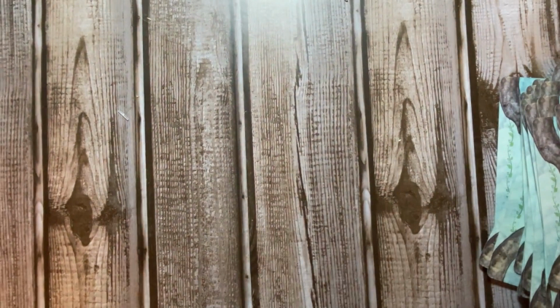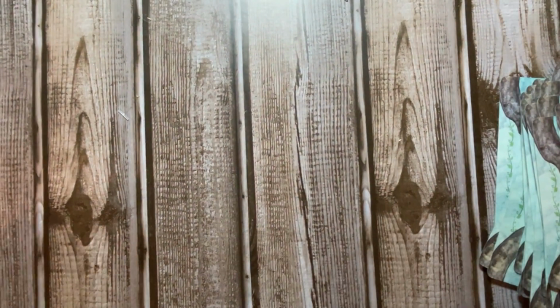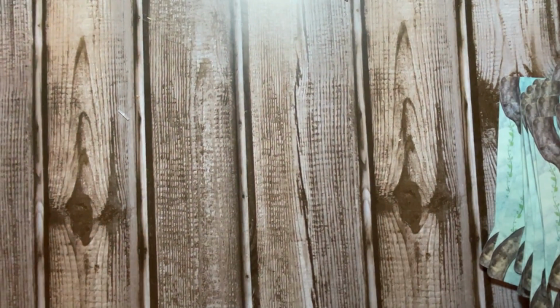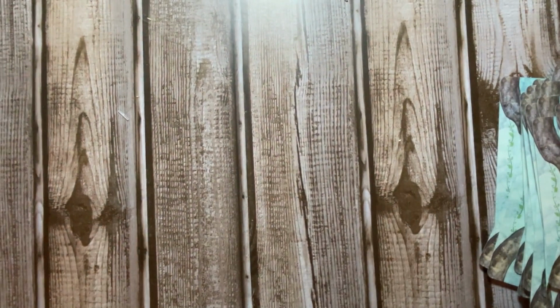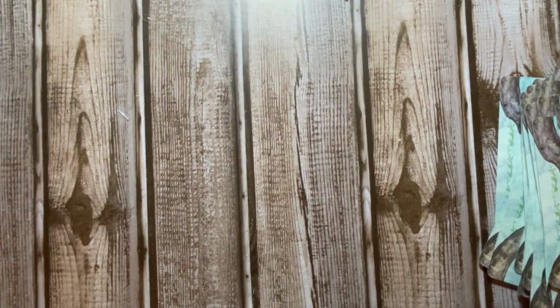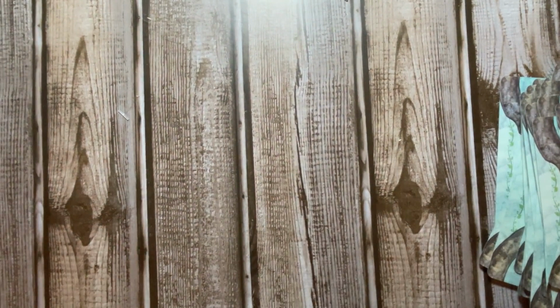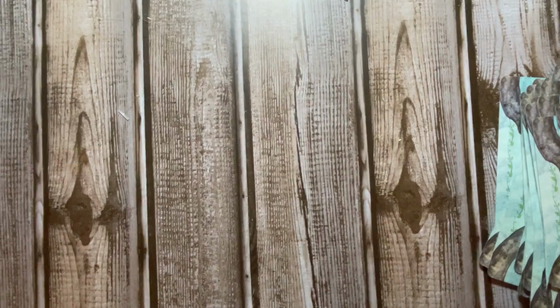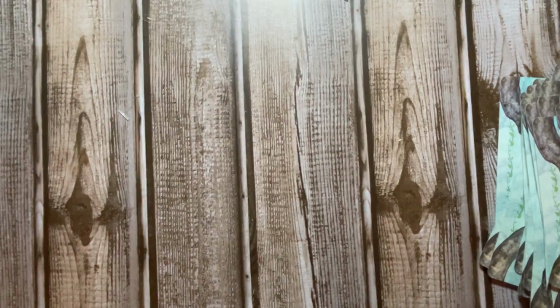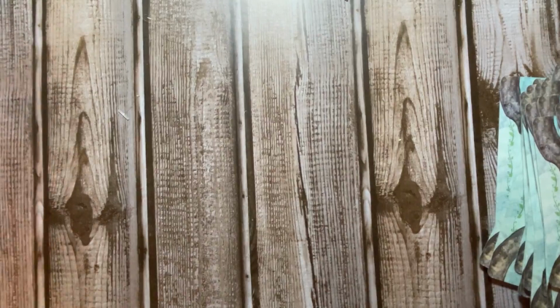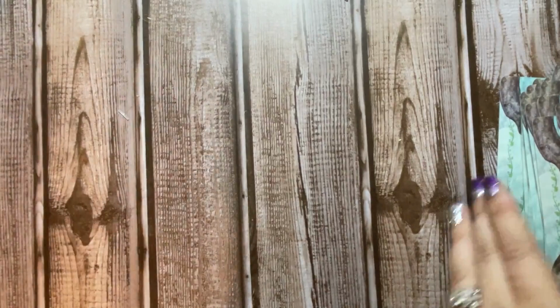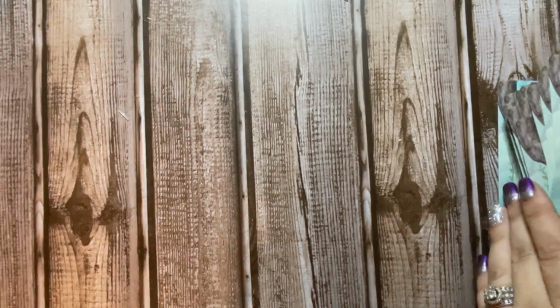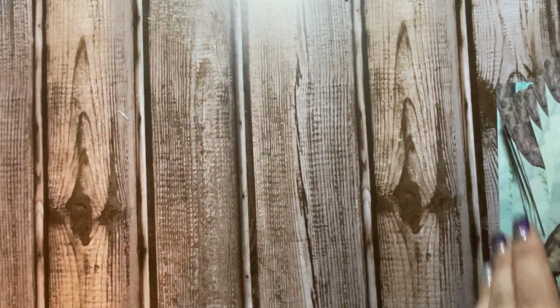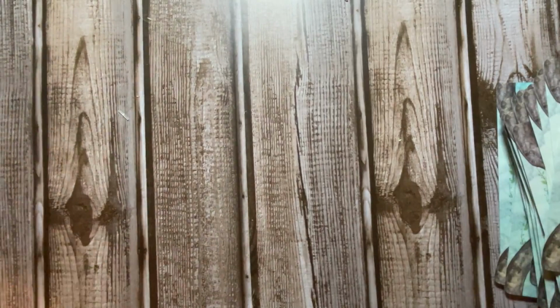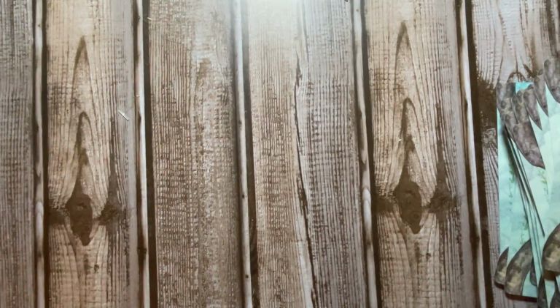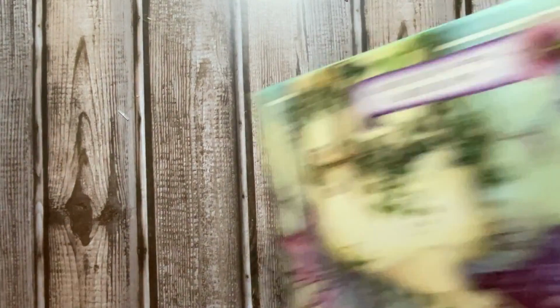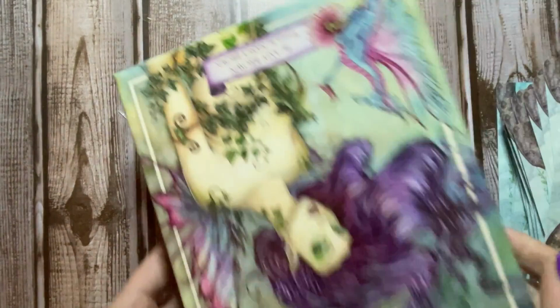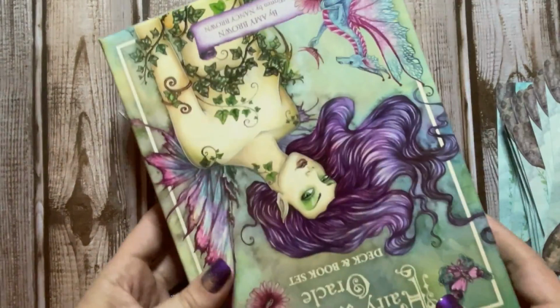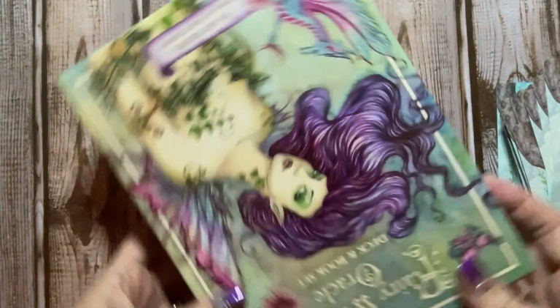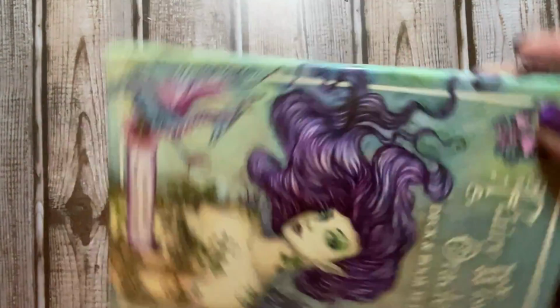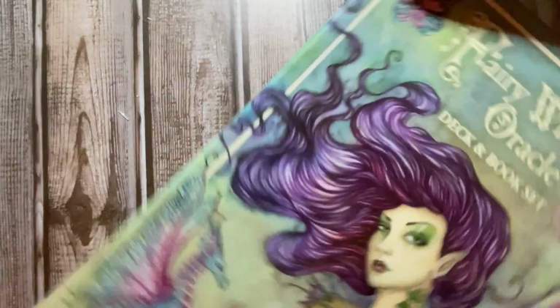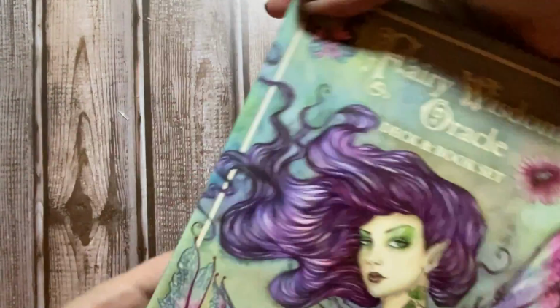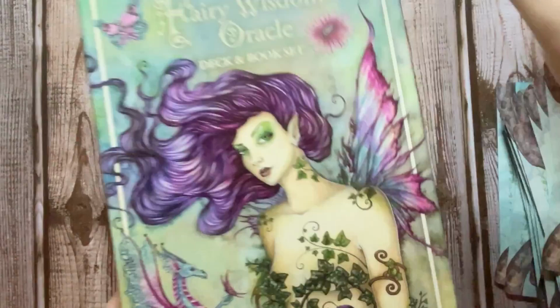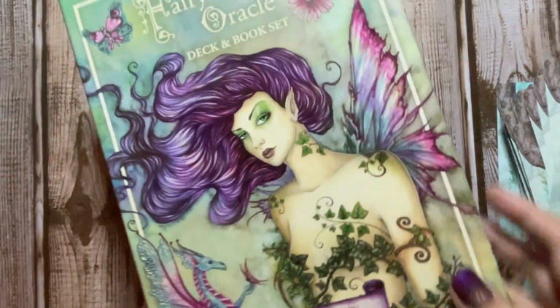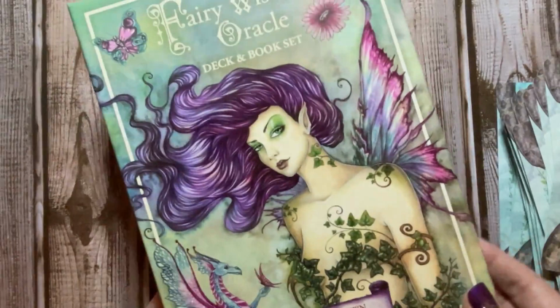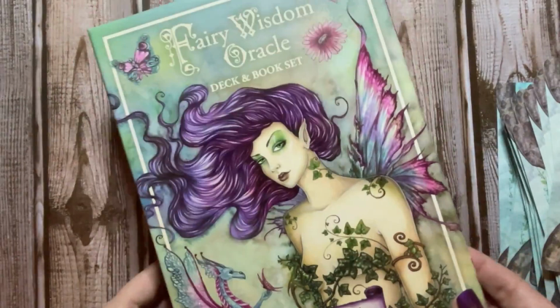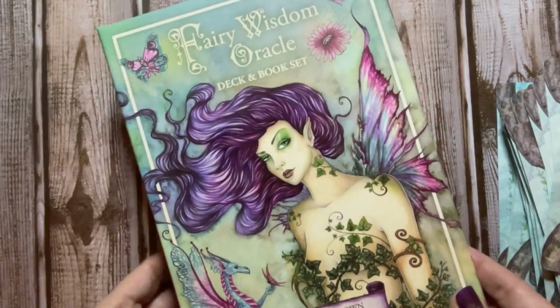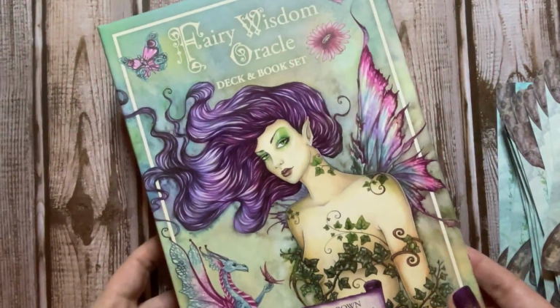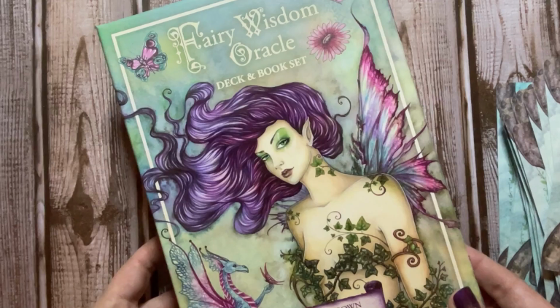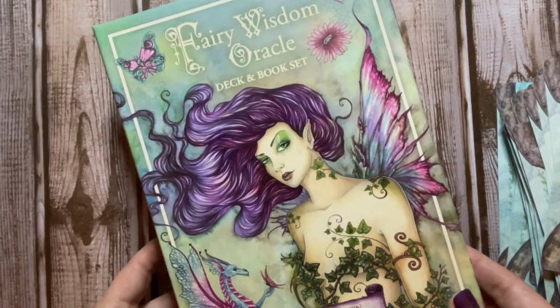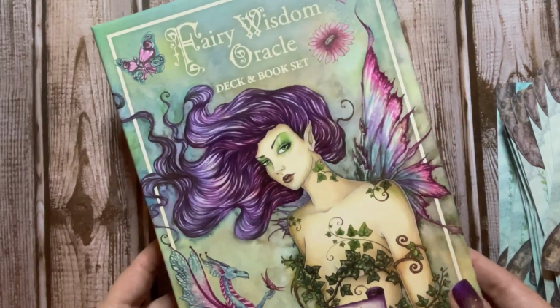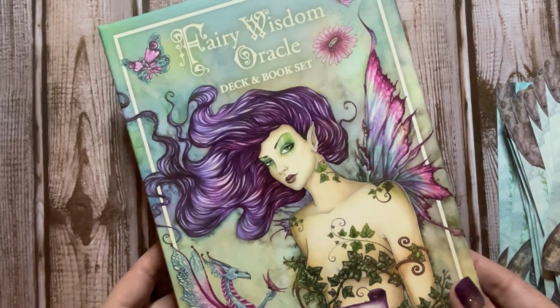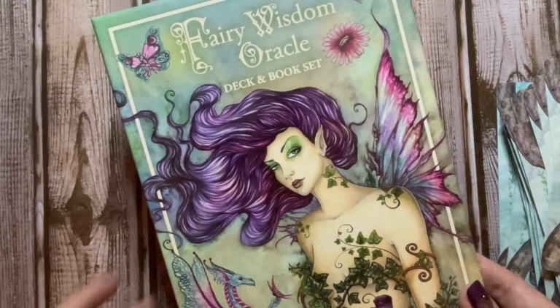That was the Fairy Wisdom Oracle. Thanks for hanging out with me and I will talk to you guys again soon. Bye!